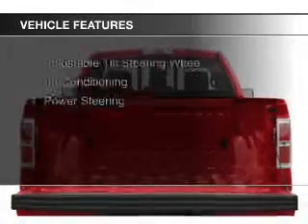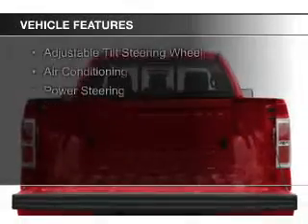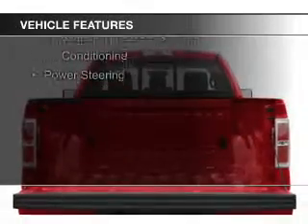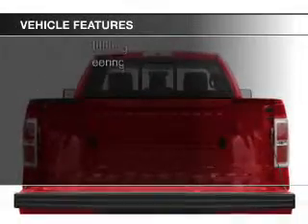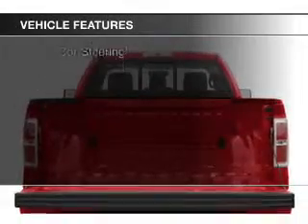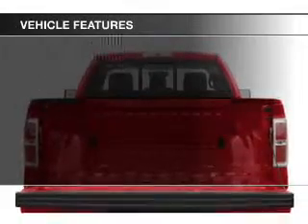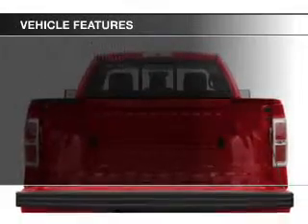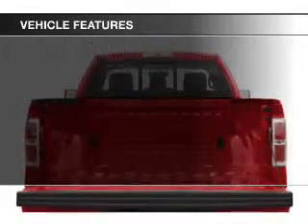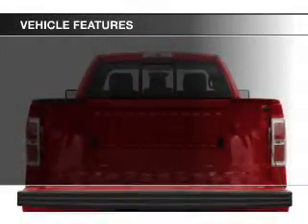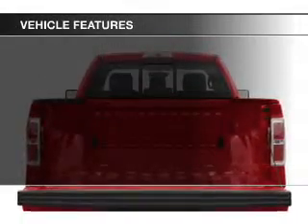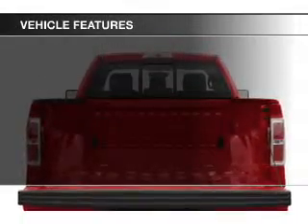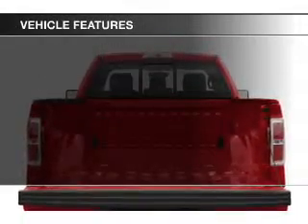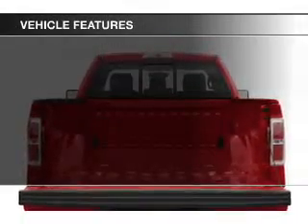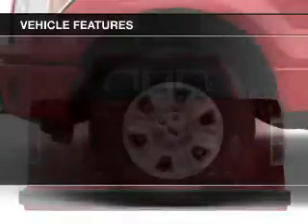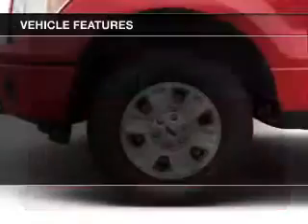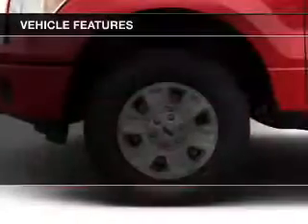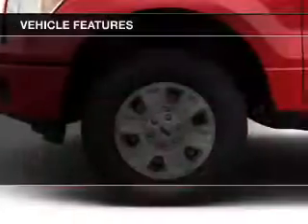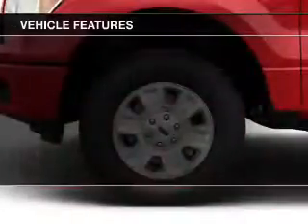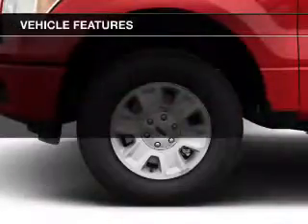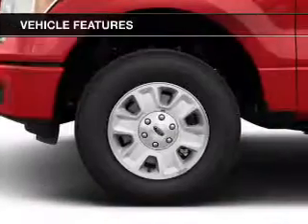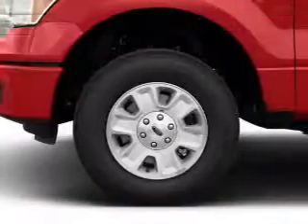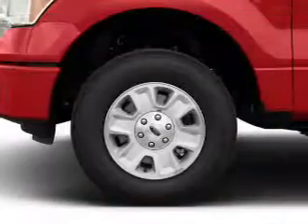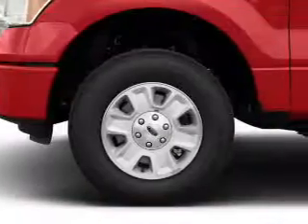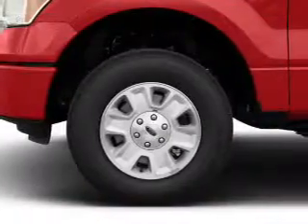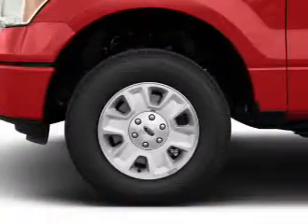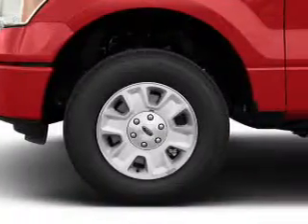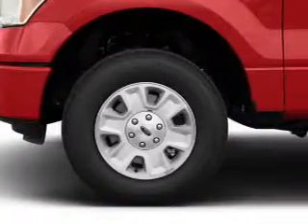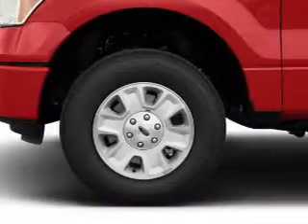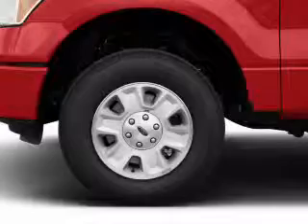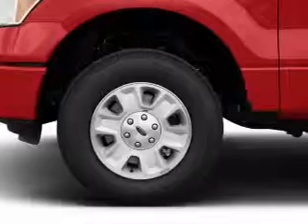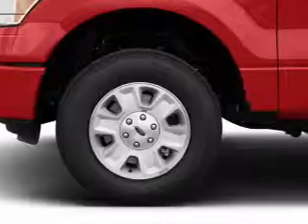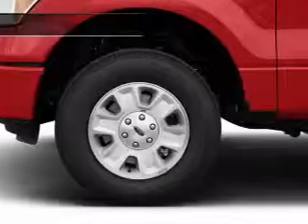The features include an adjustable tilt steering wheel, air conditioning, and power steering.